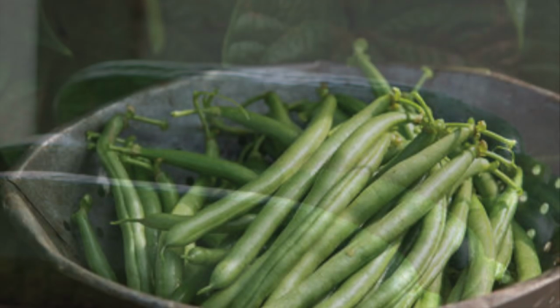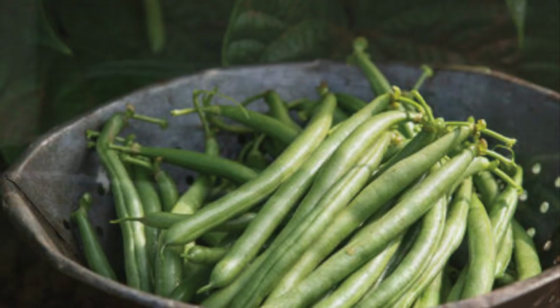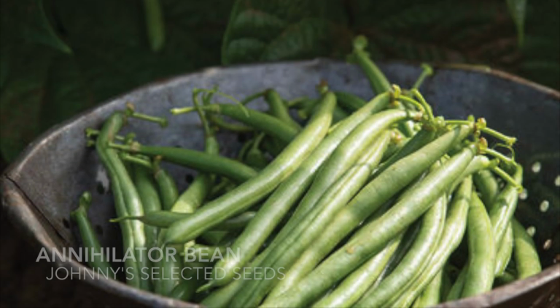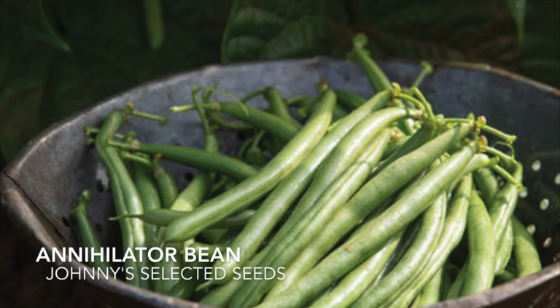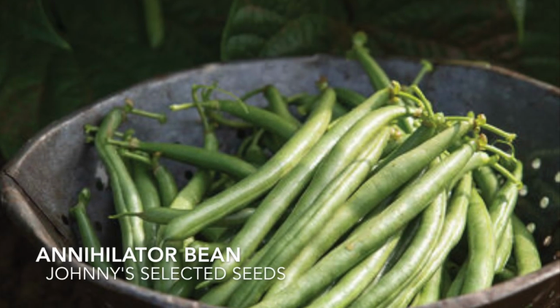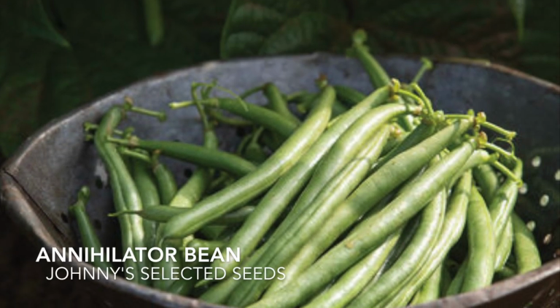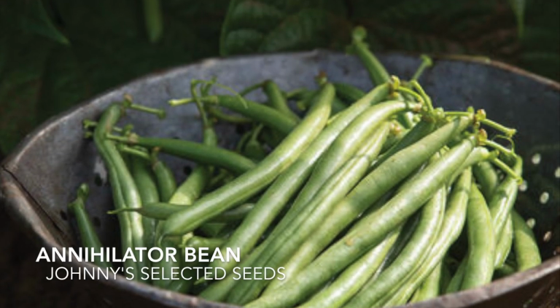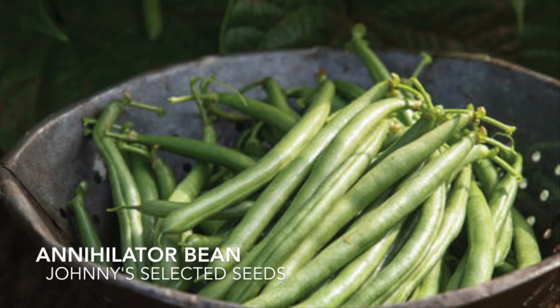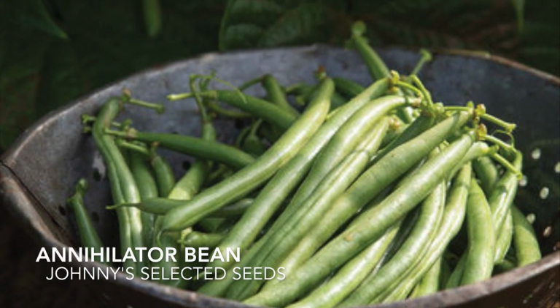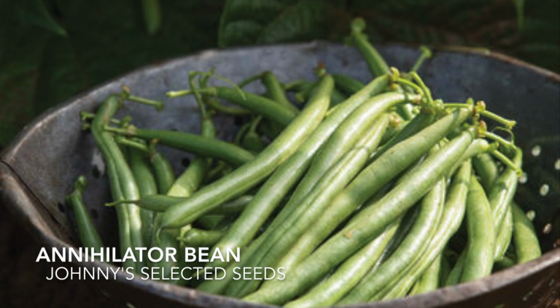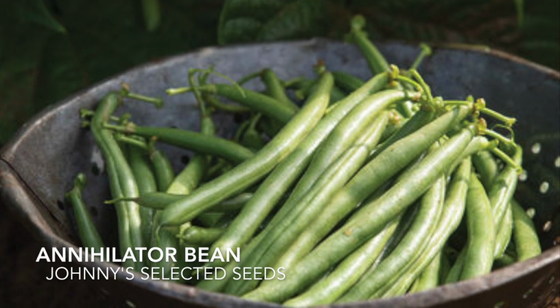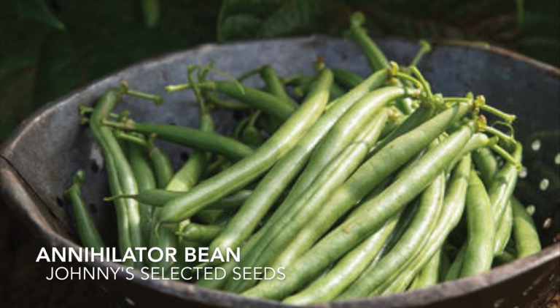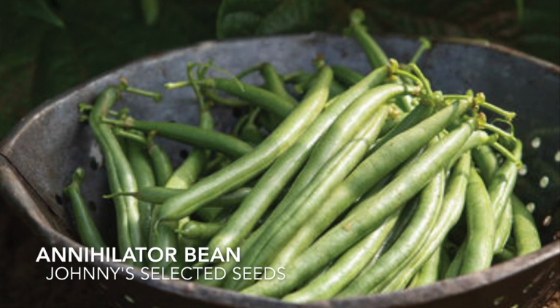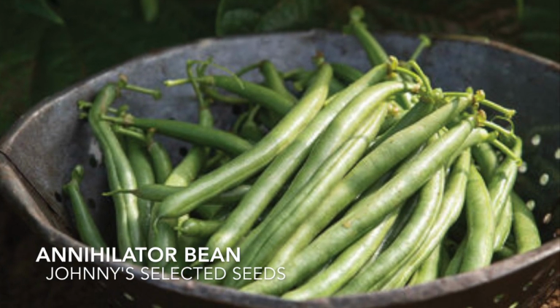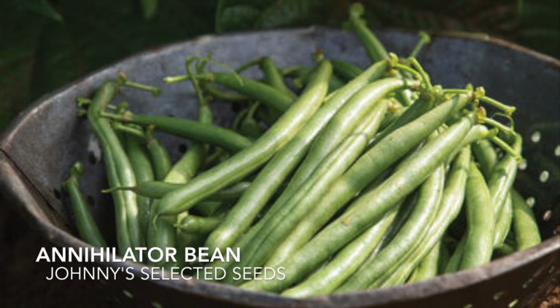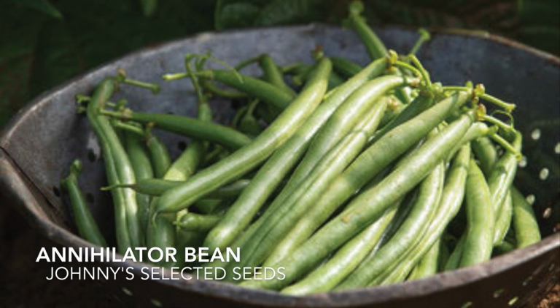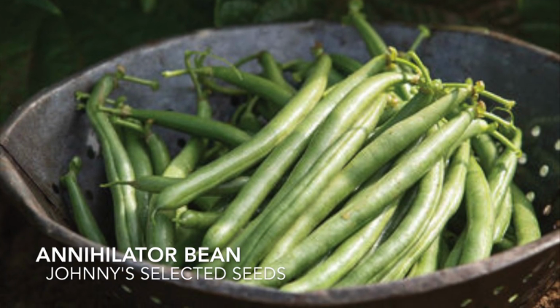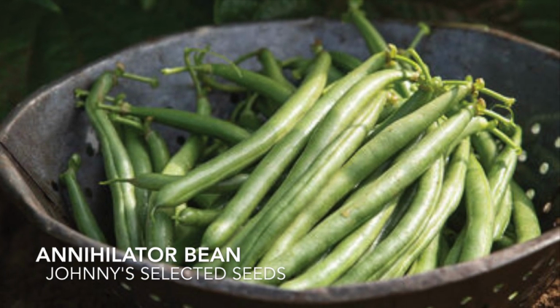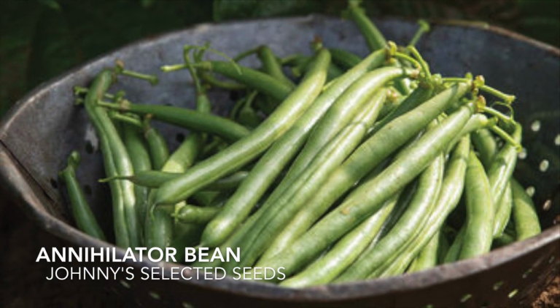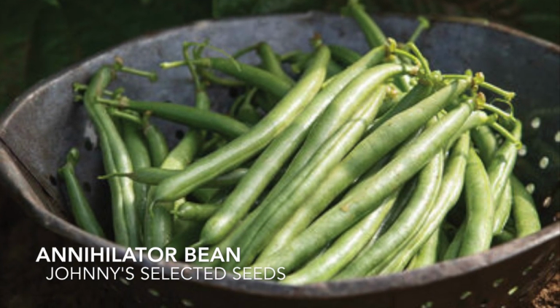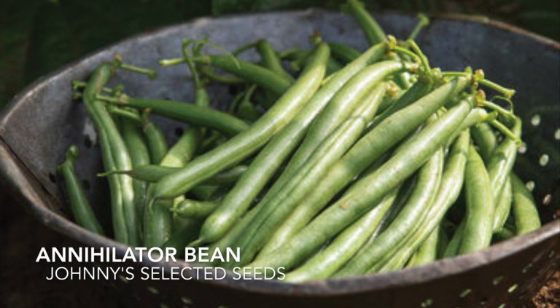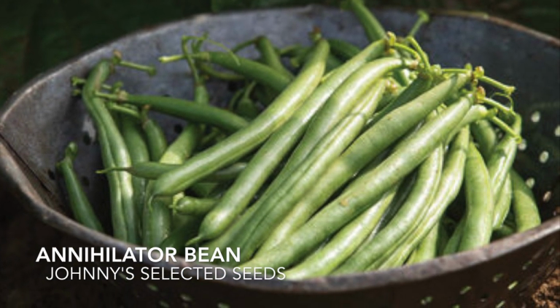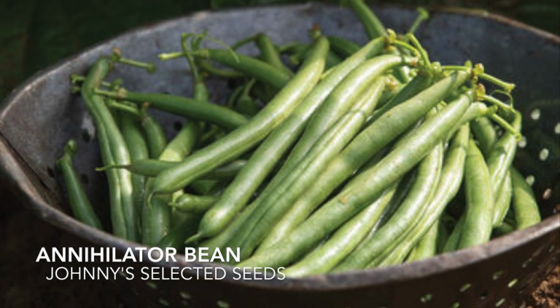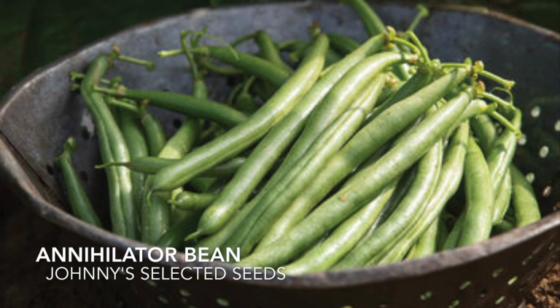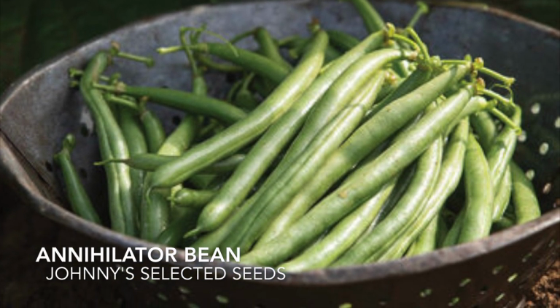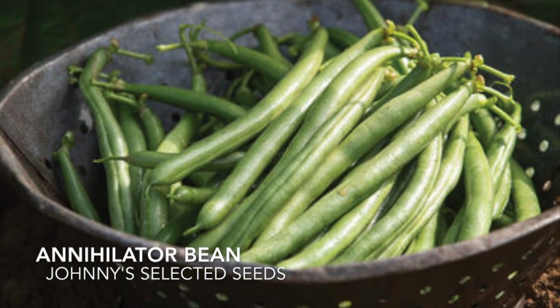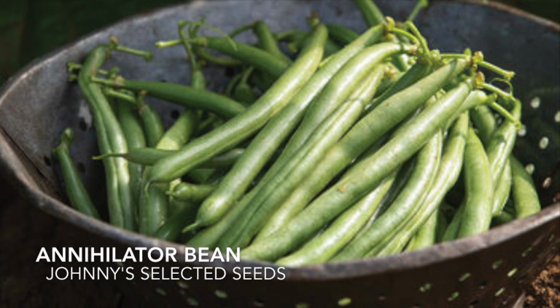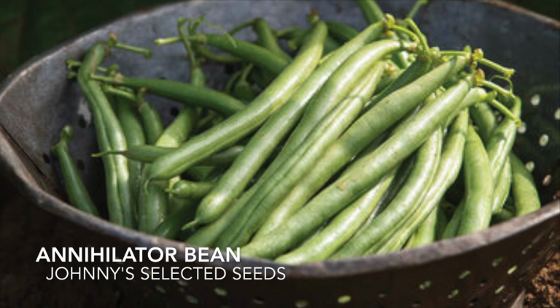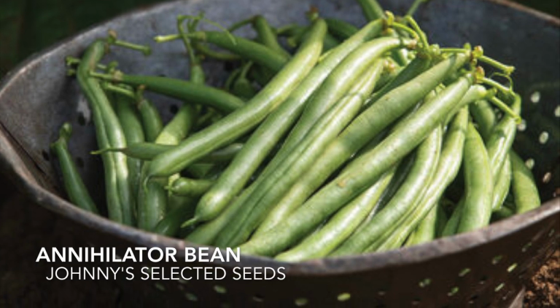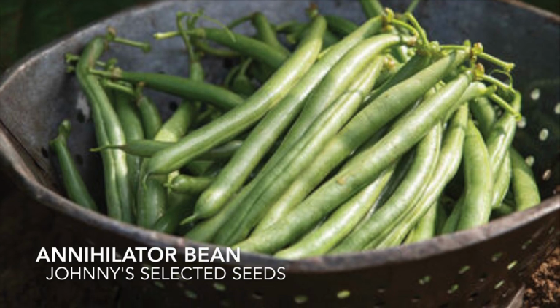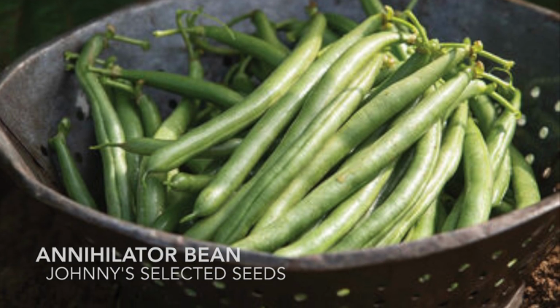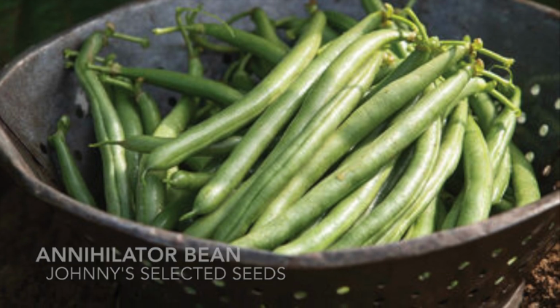This is a new variety with high yields and delicious five to six inch pods.